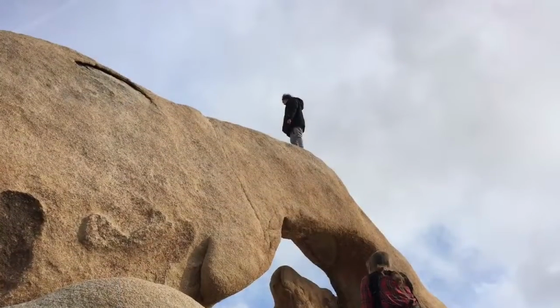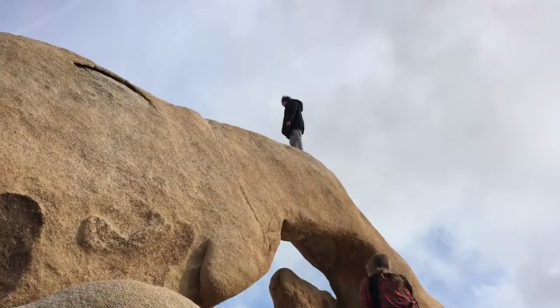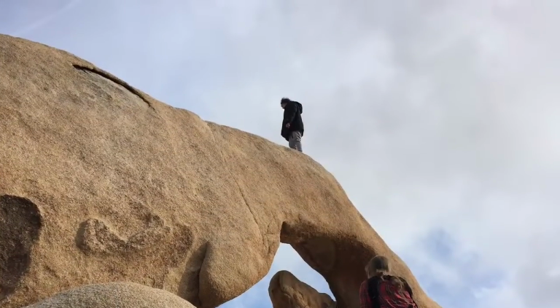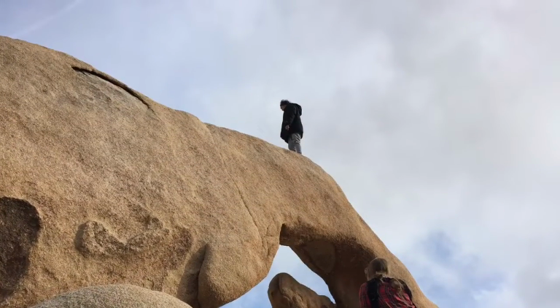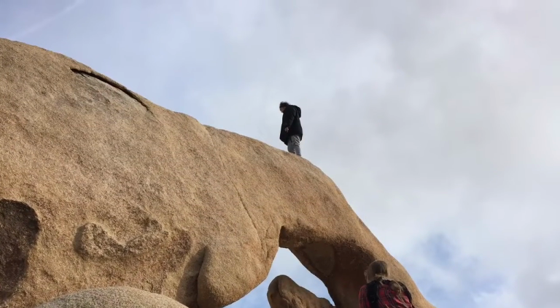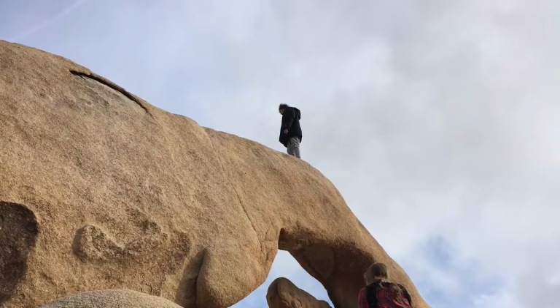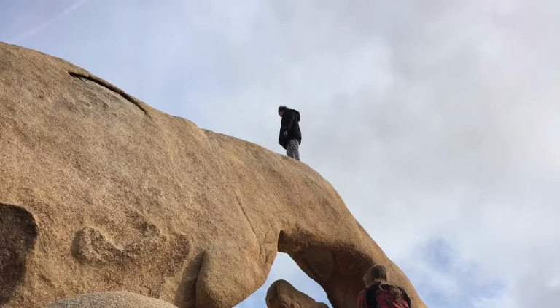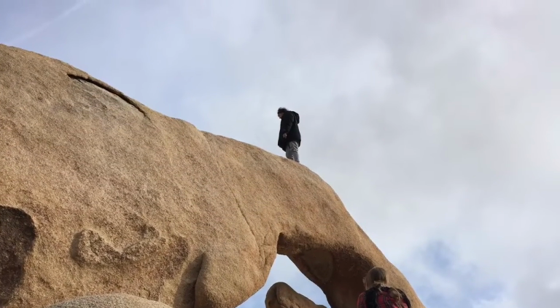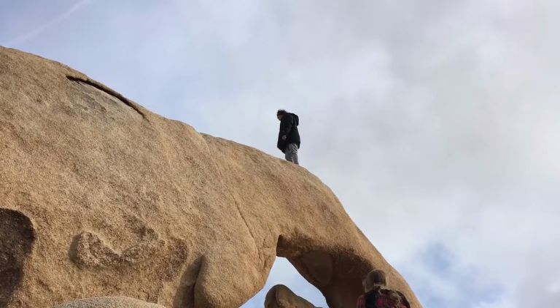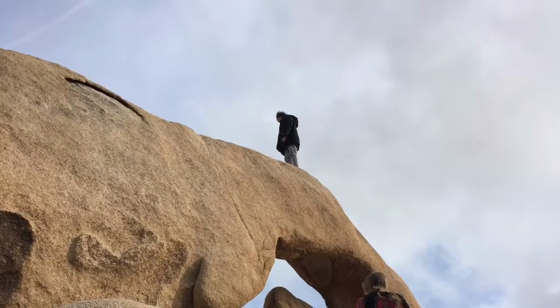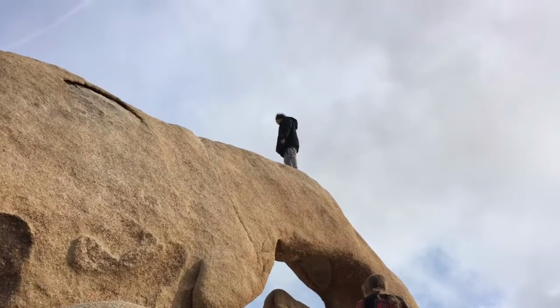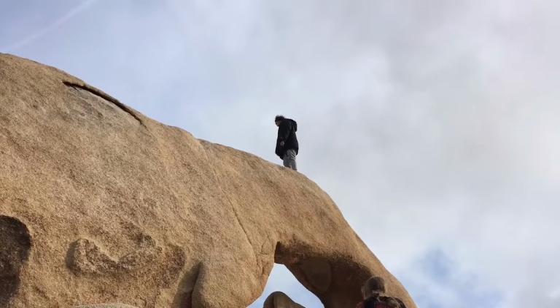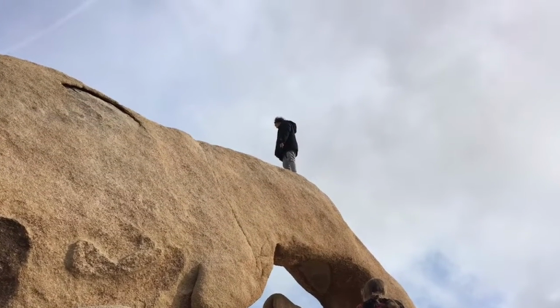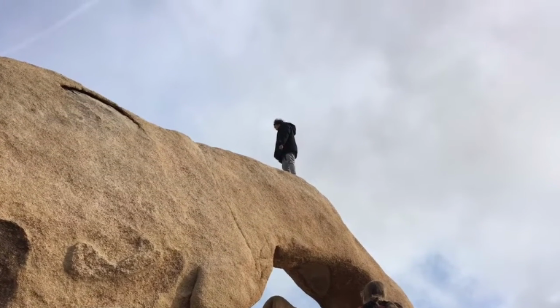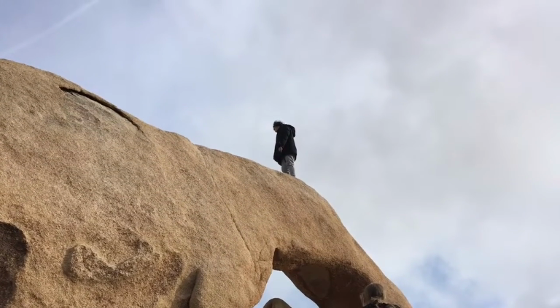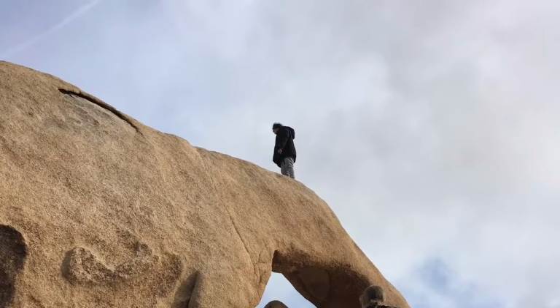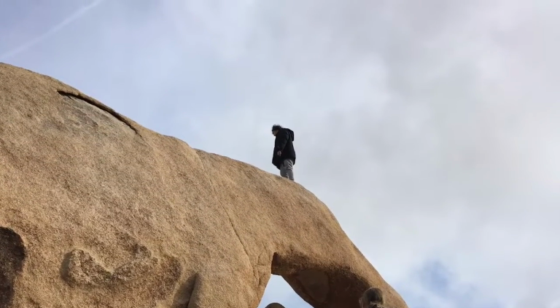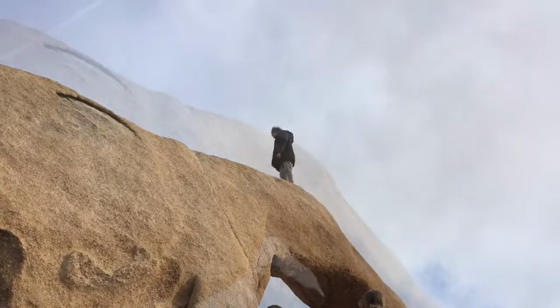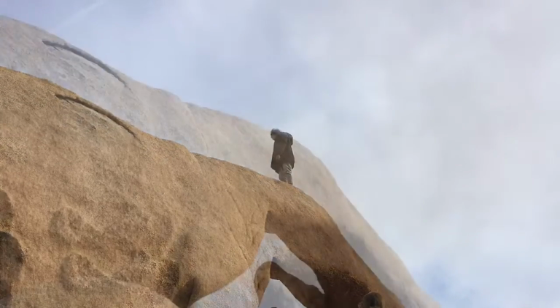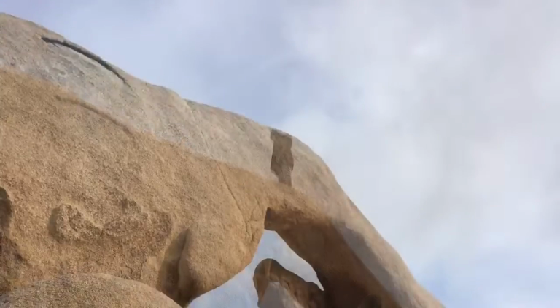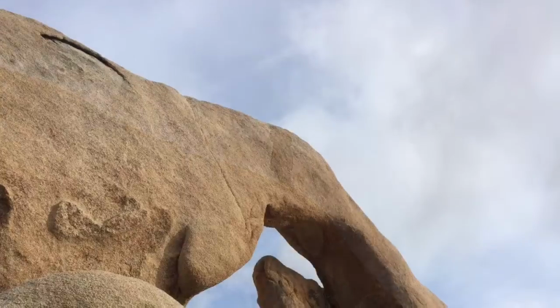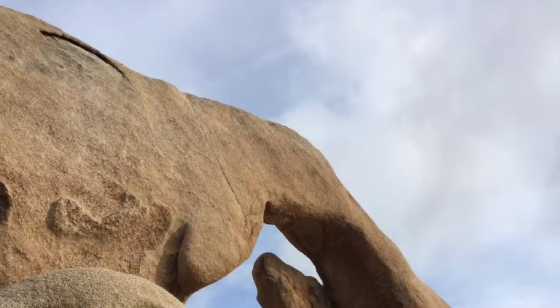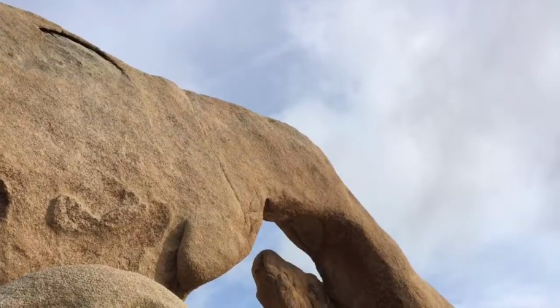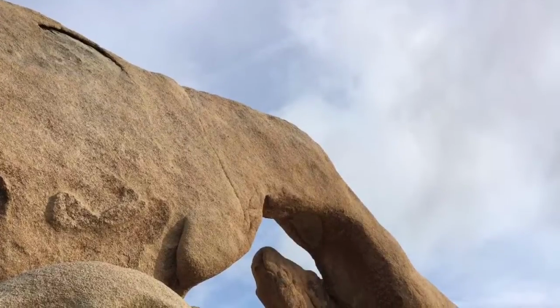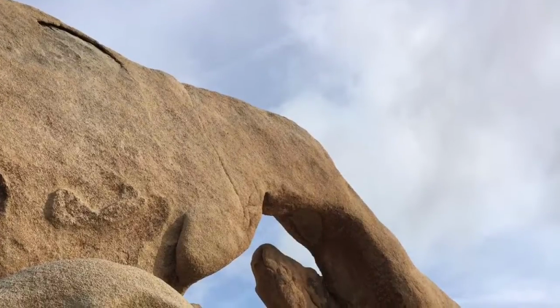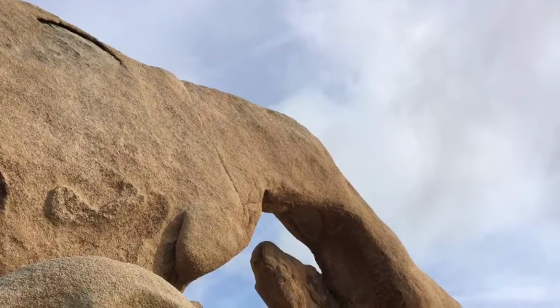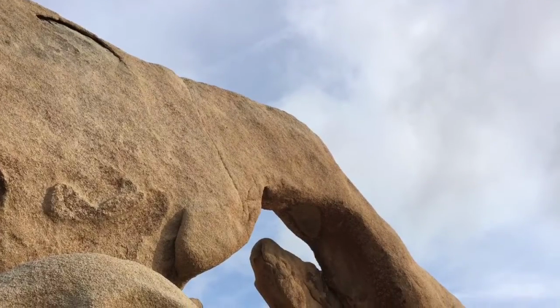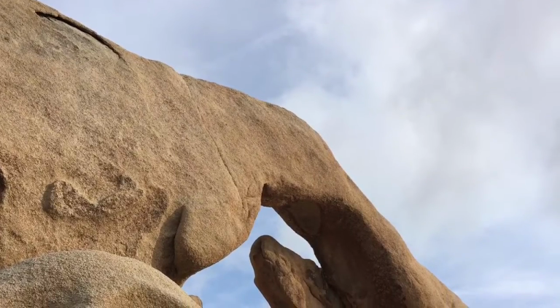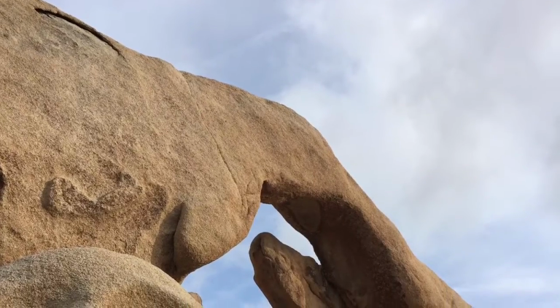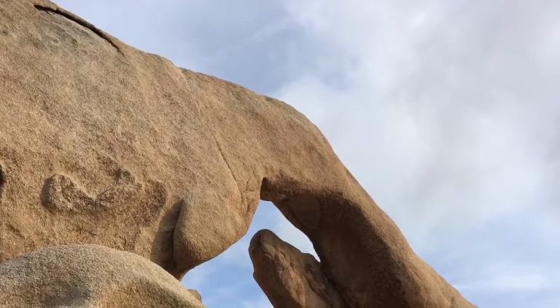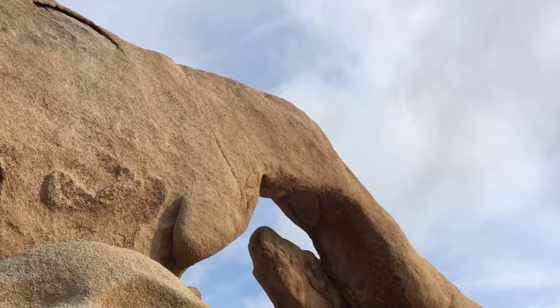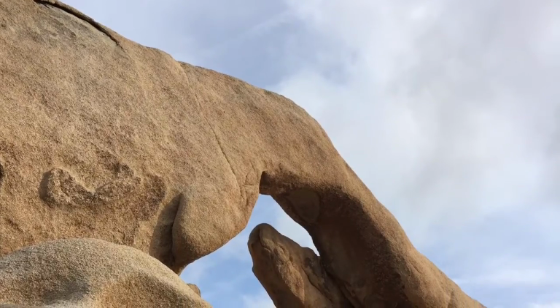An arch always invites people to climb on top of it. This one had people on top and underneath. It was a beautiful arch.